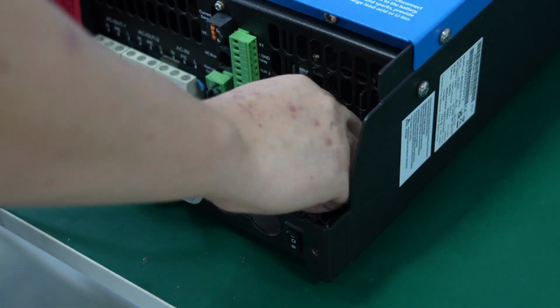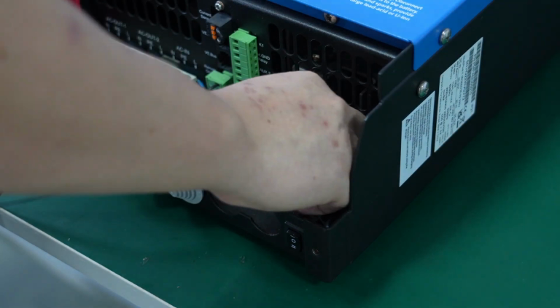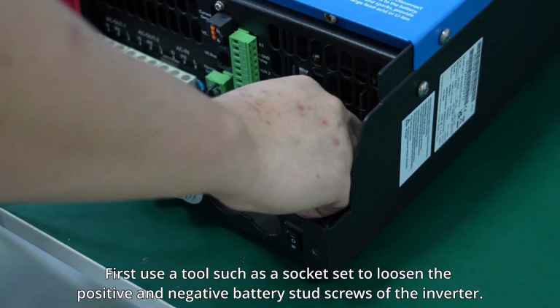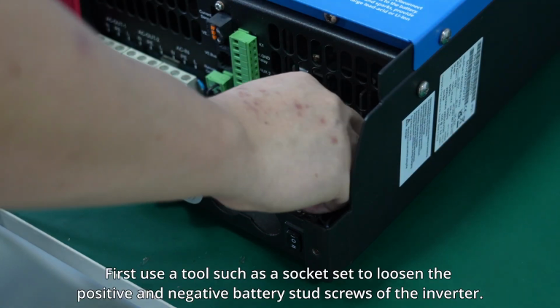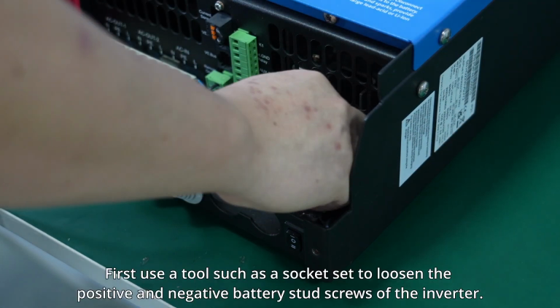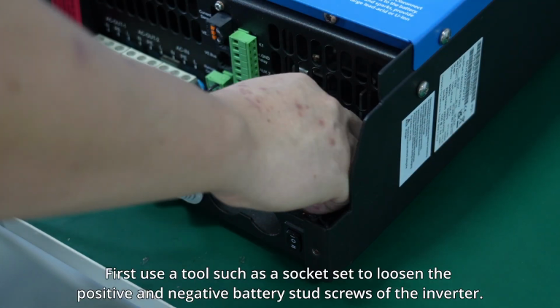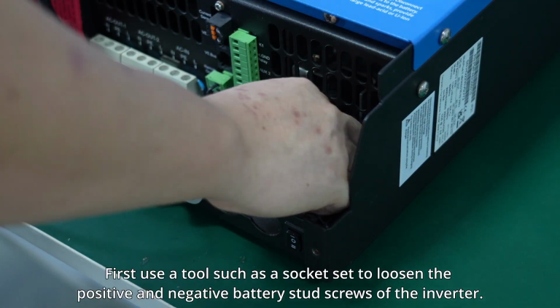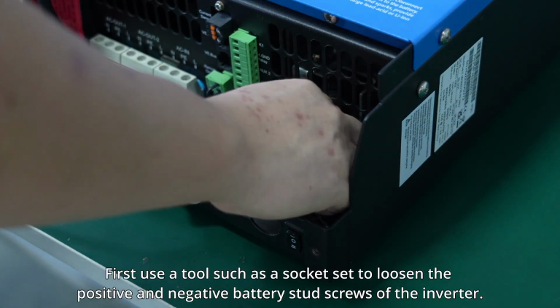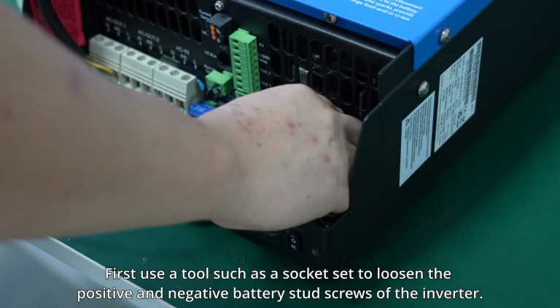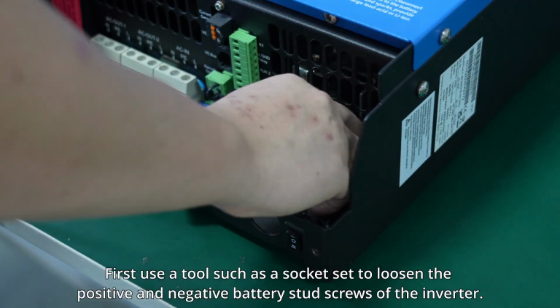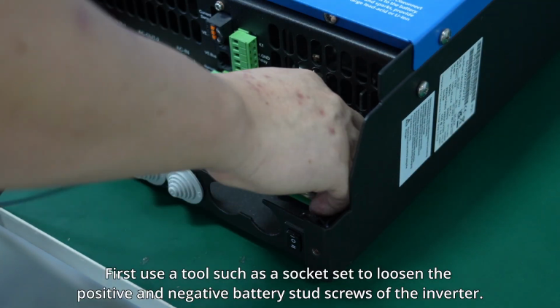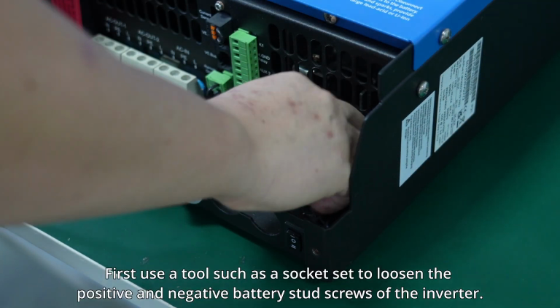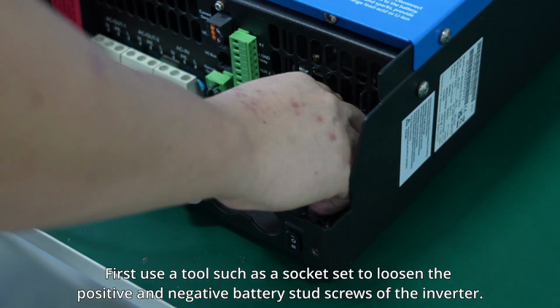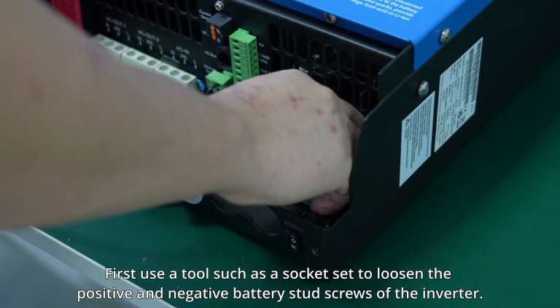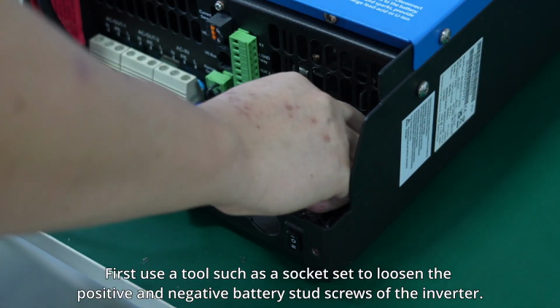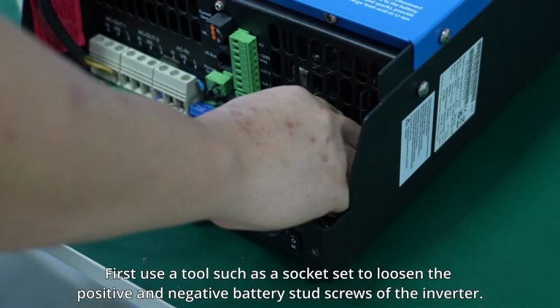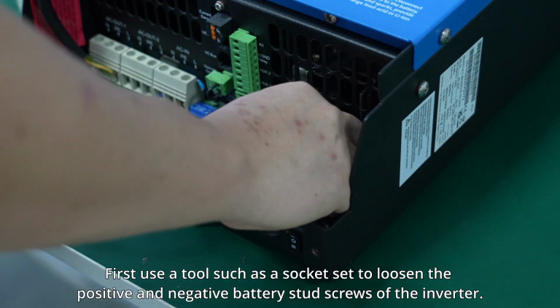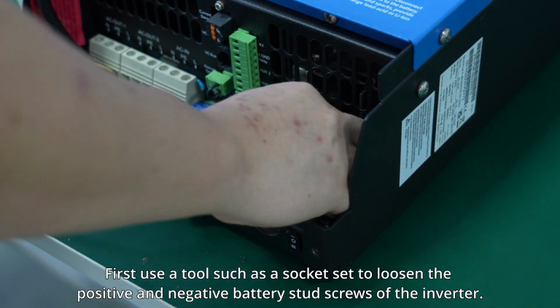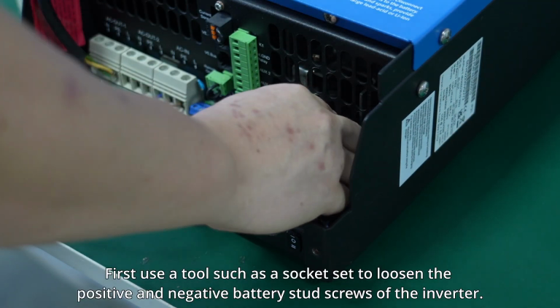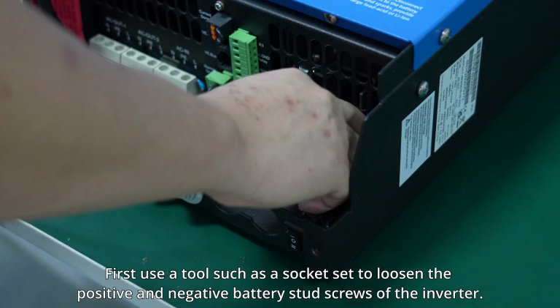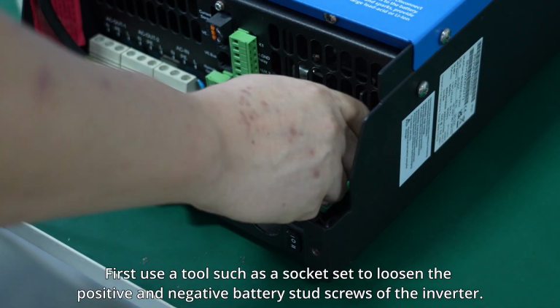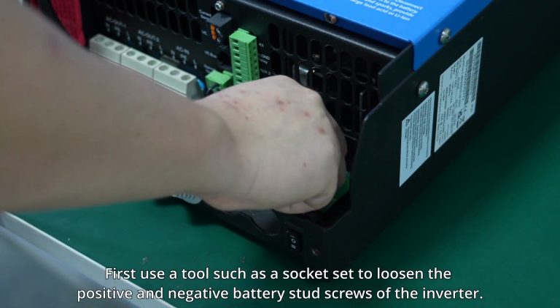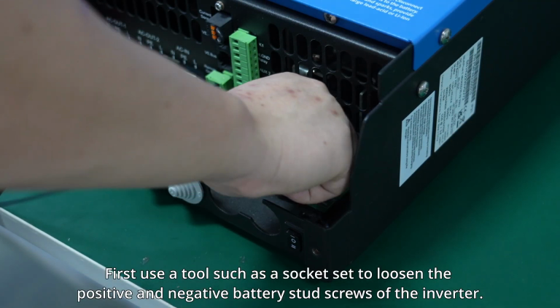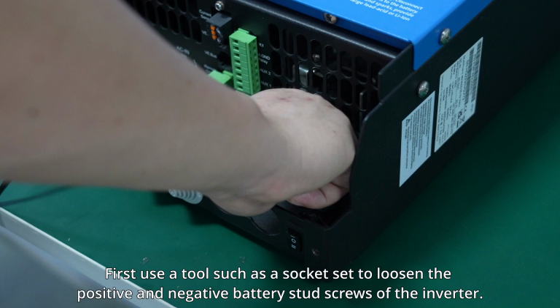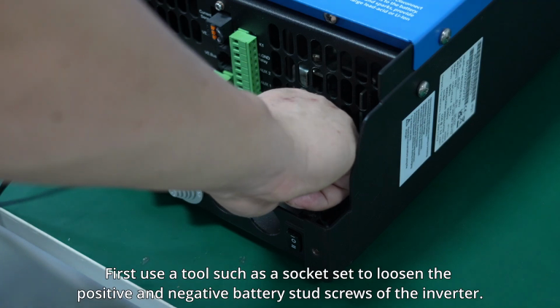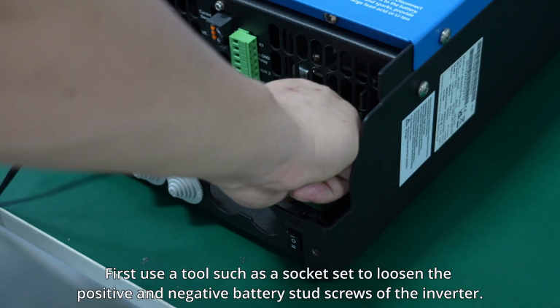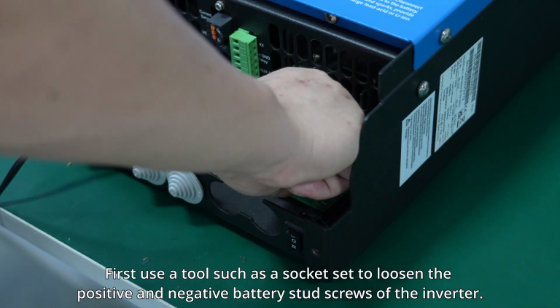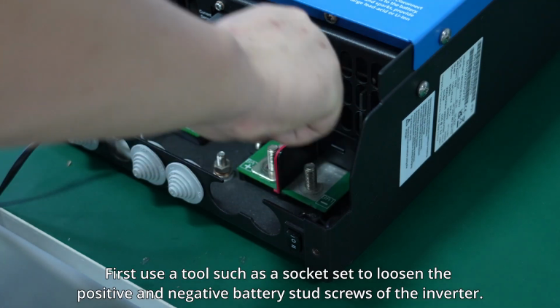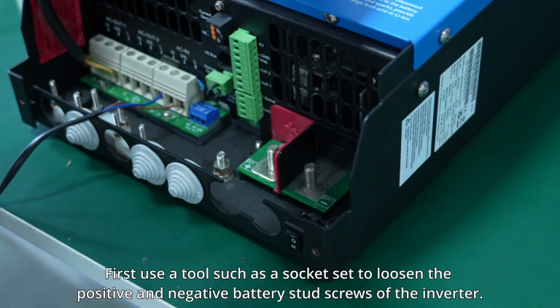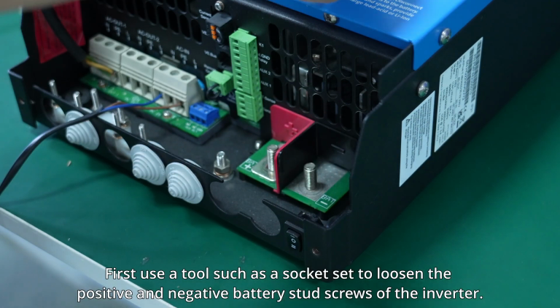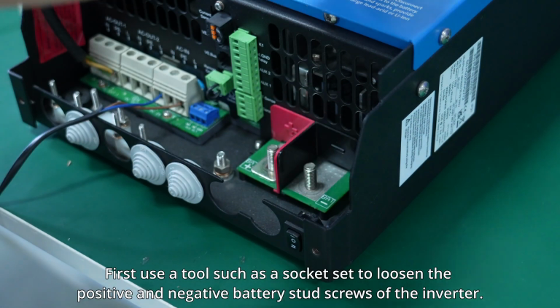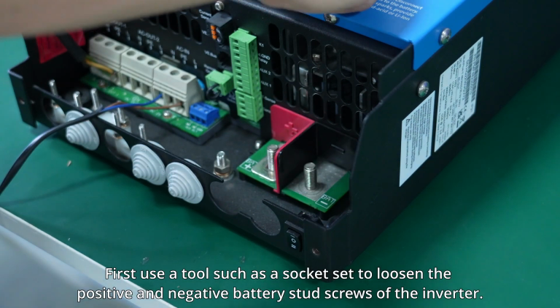First, use a tool such as a socket set to loosen the positive and negative battery stud screws of the inverter.